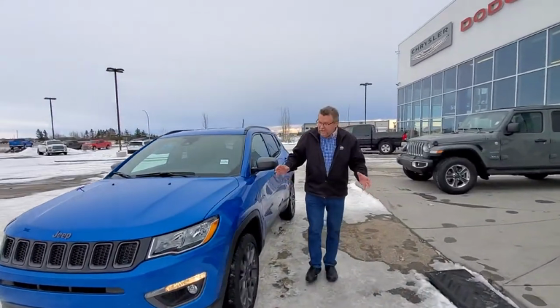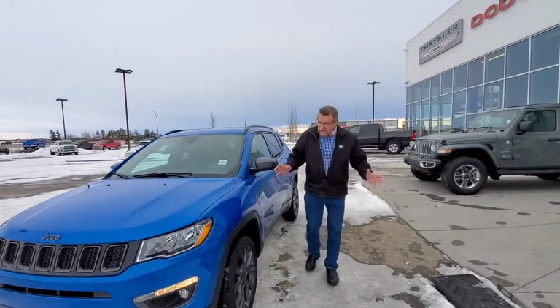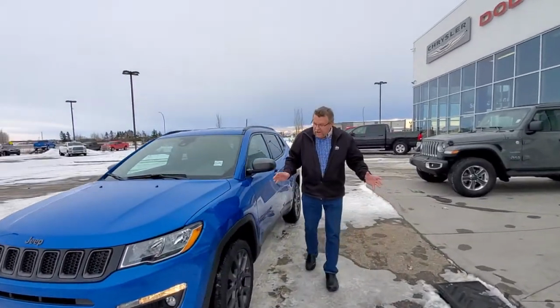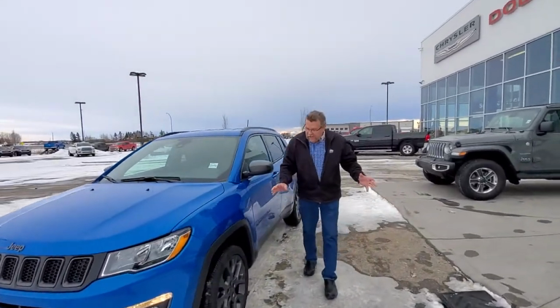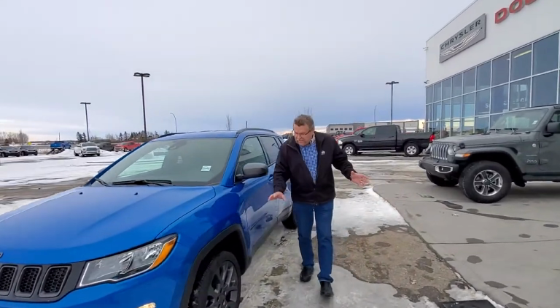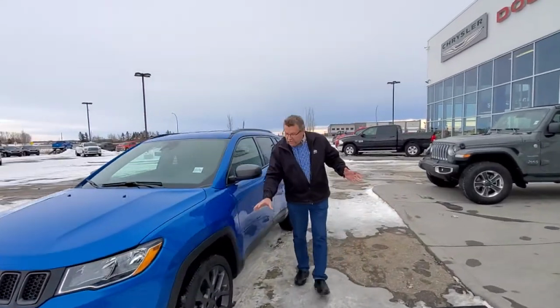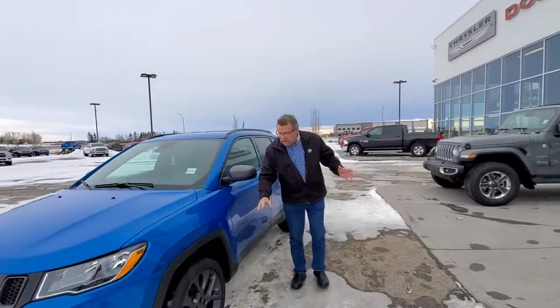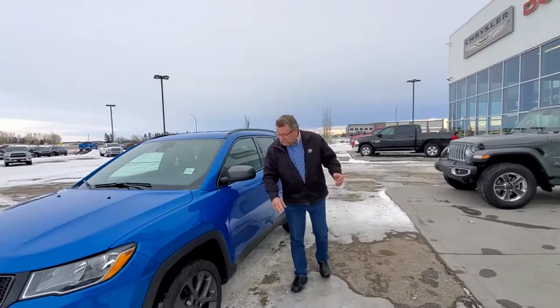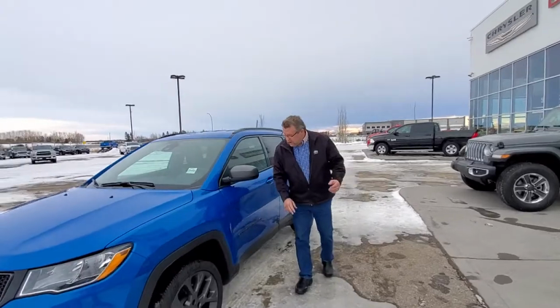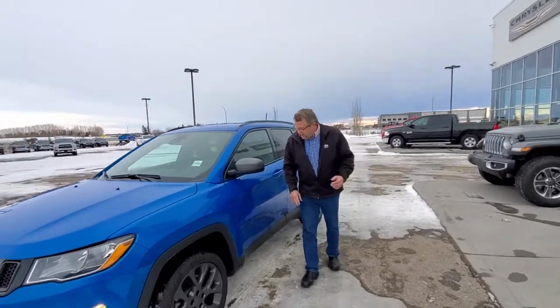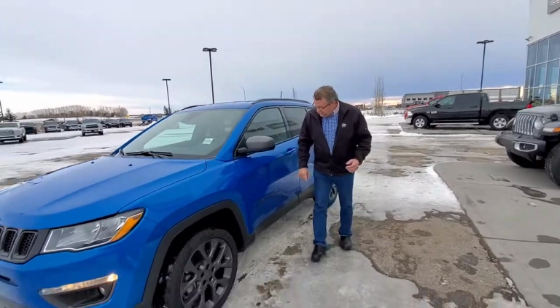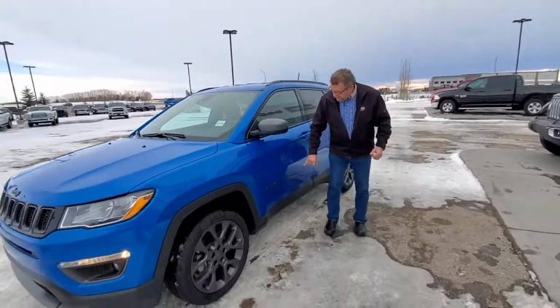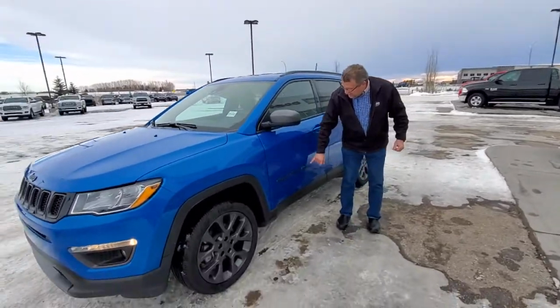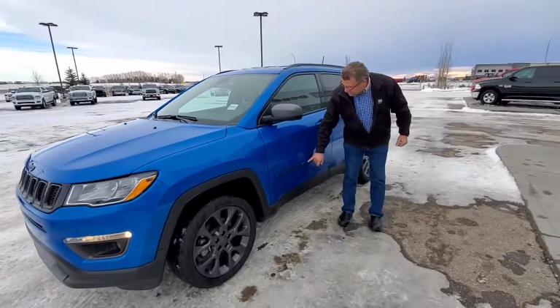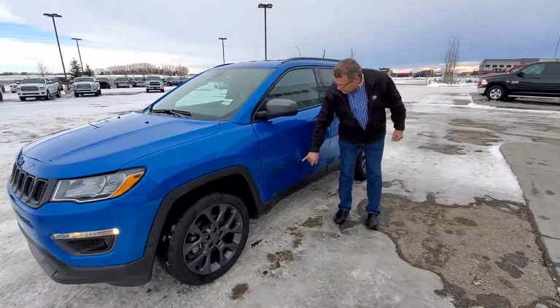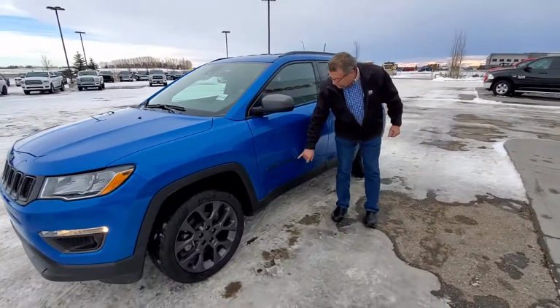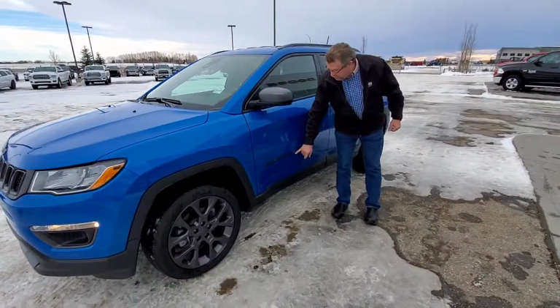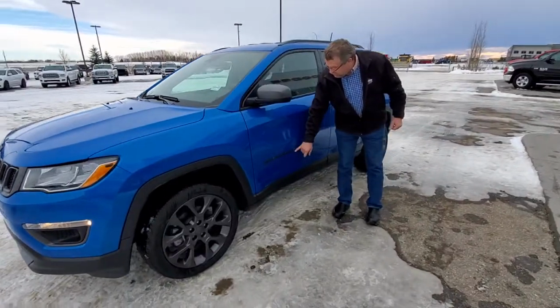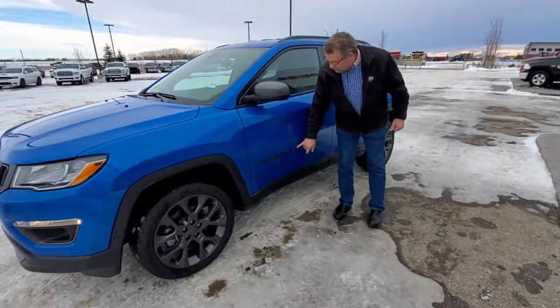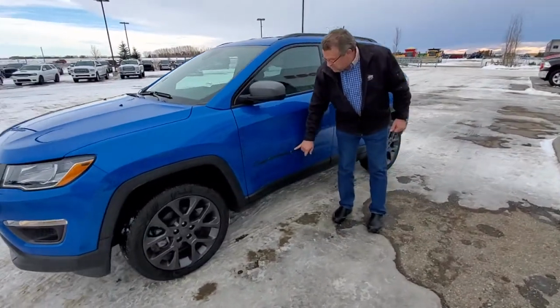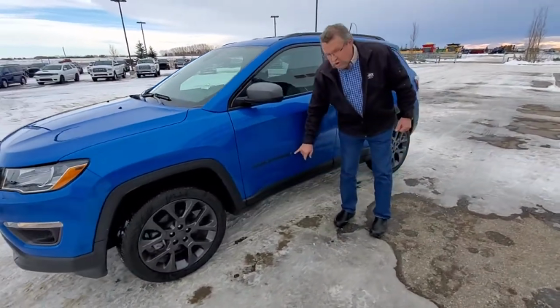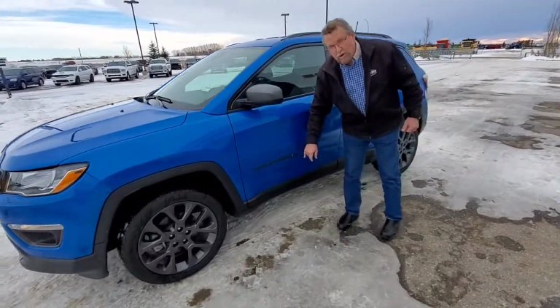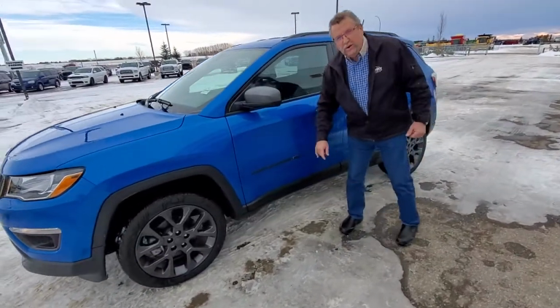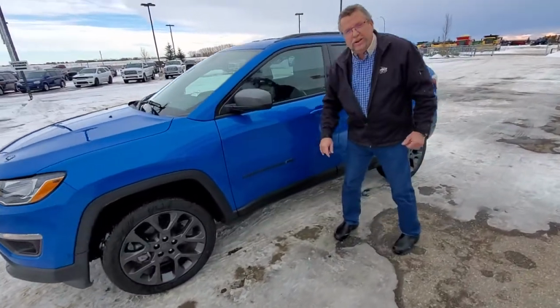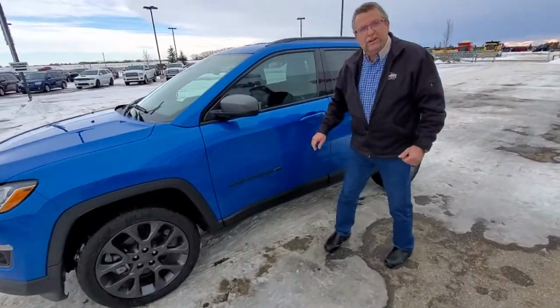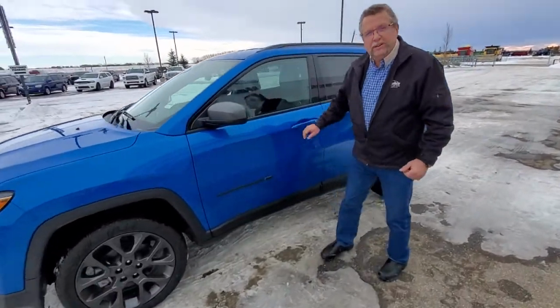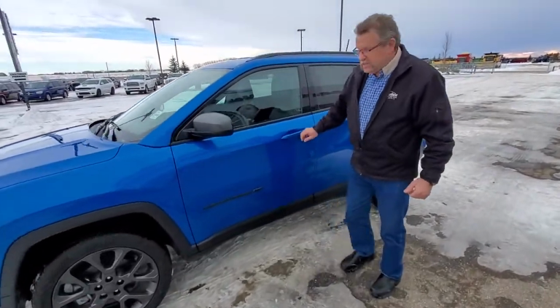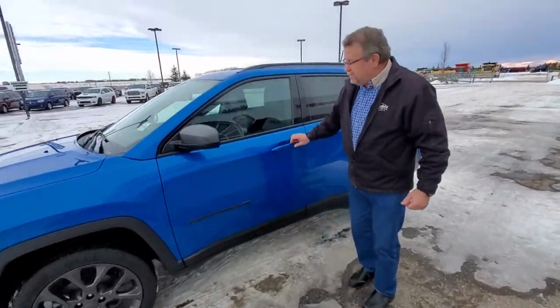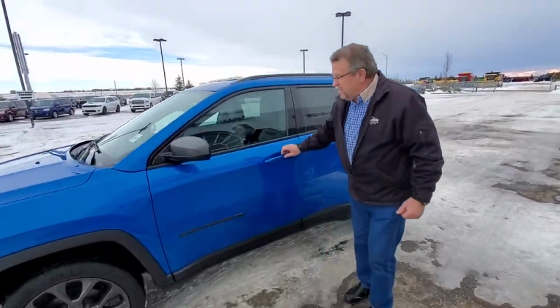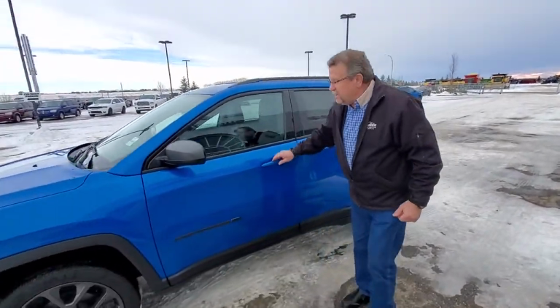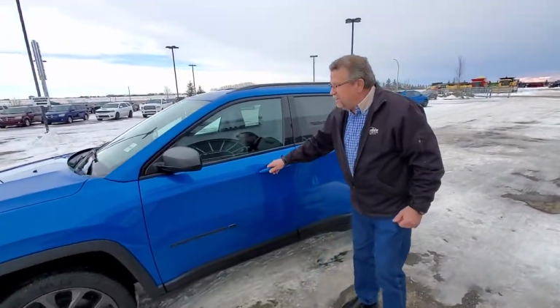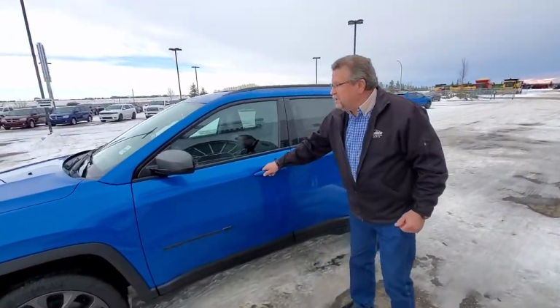I love the wheels on it. It's got the little special logo here that says 80th Anniversary.